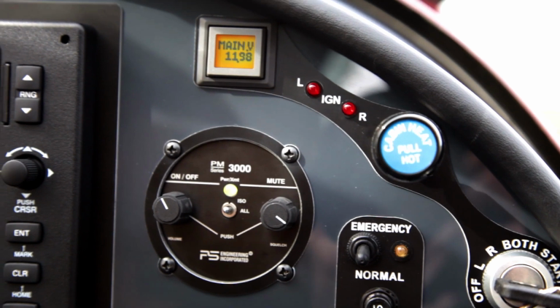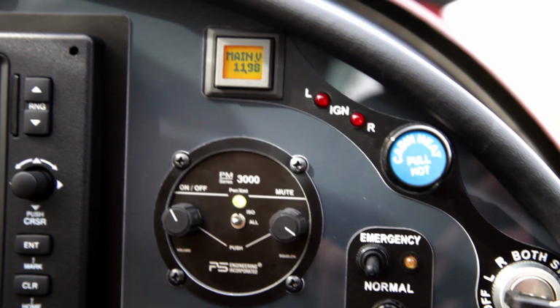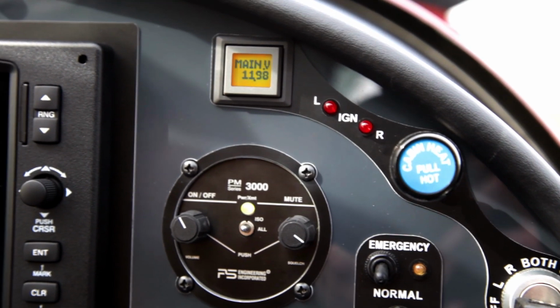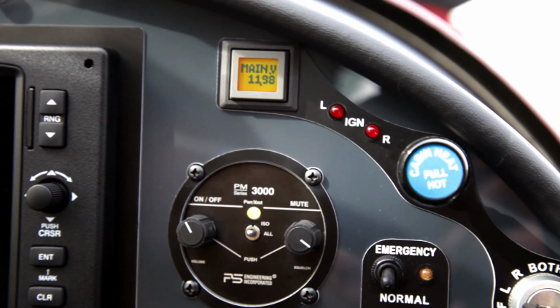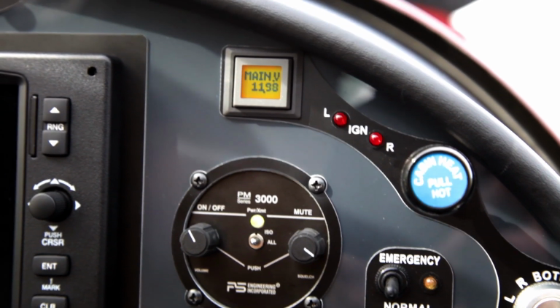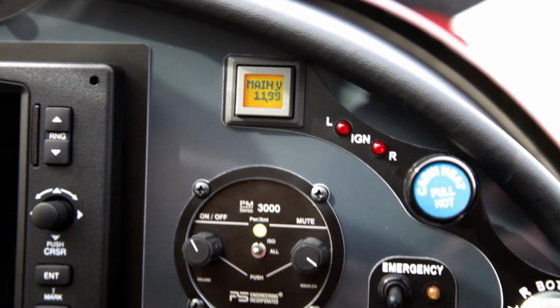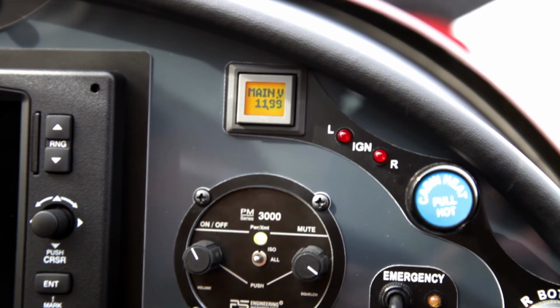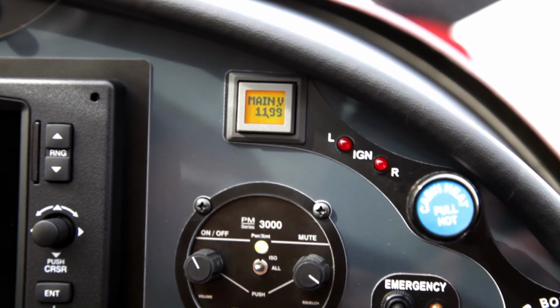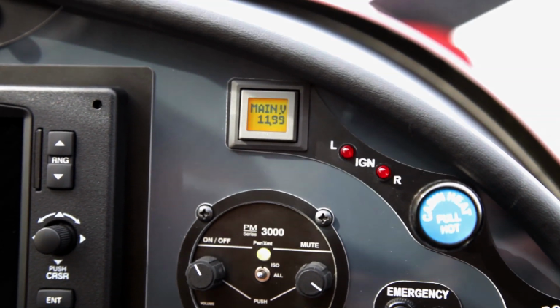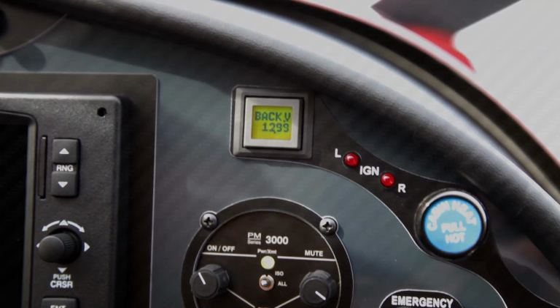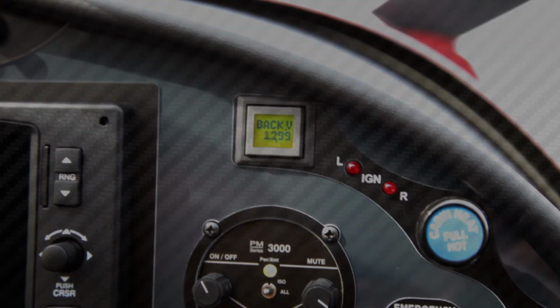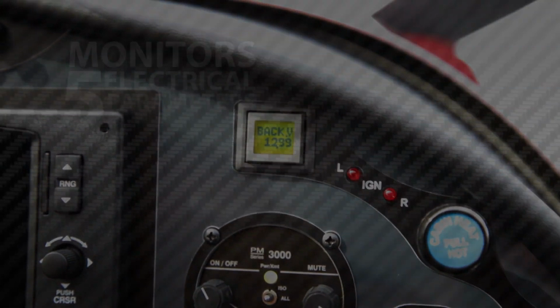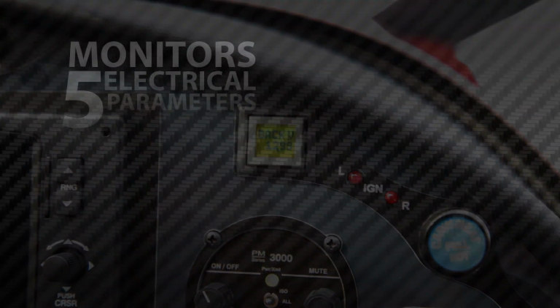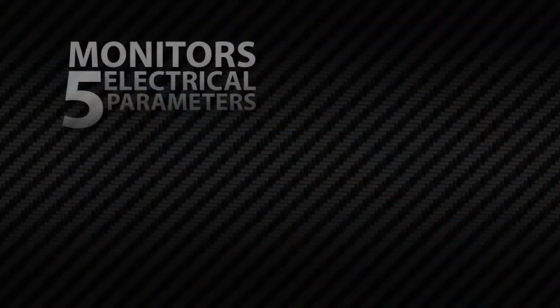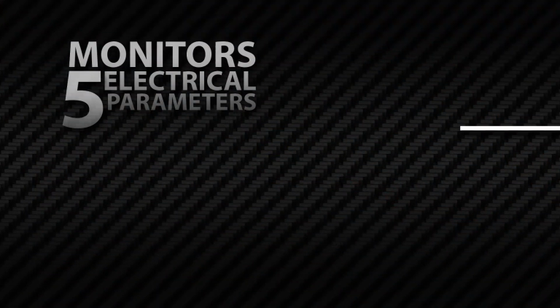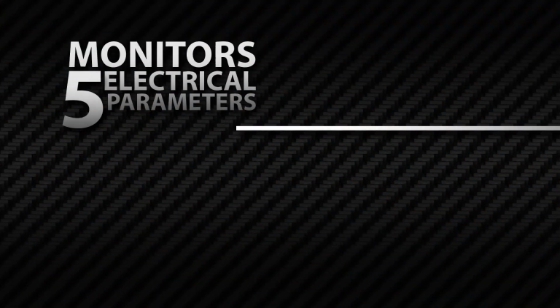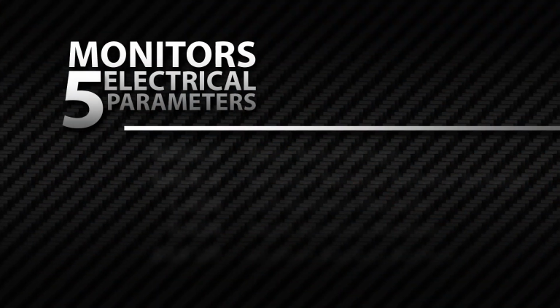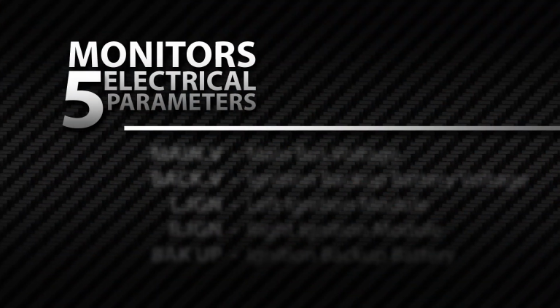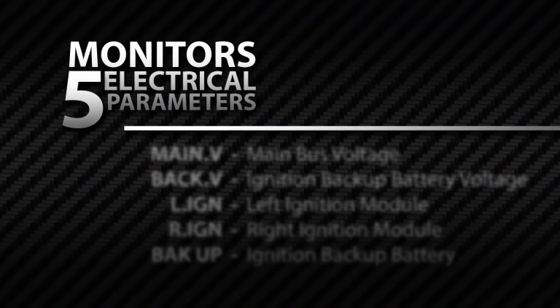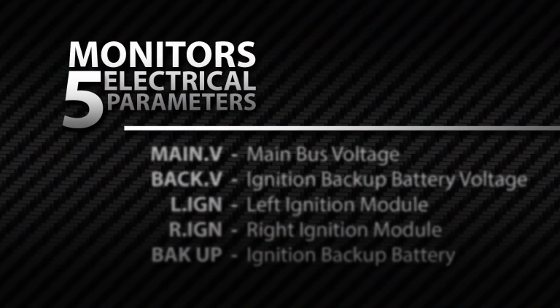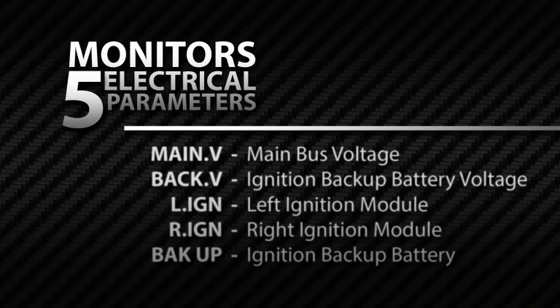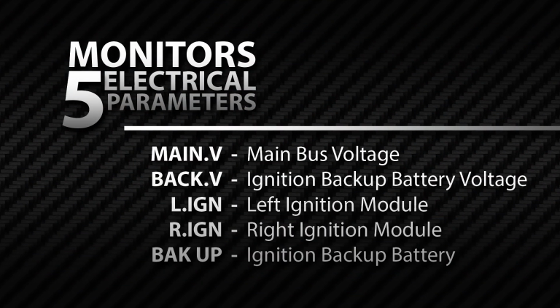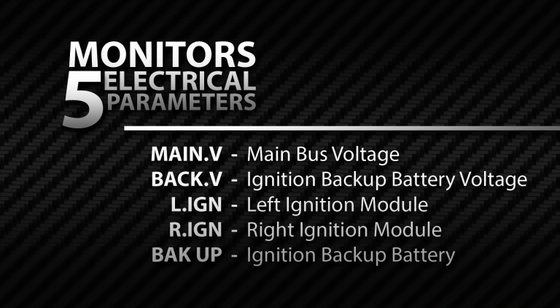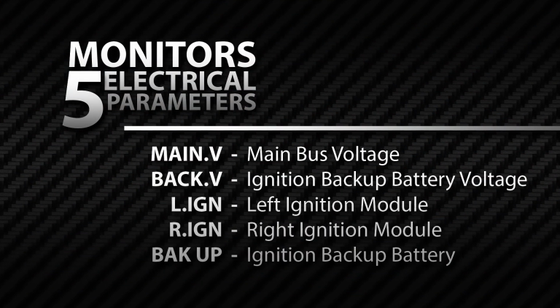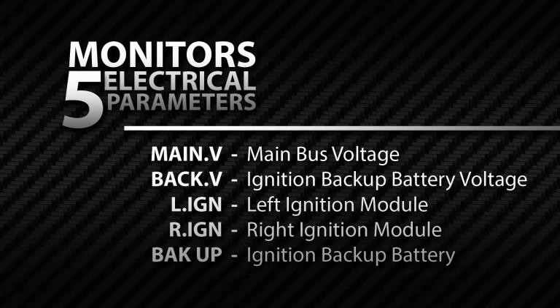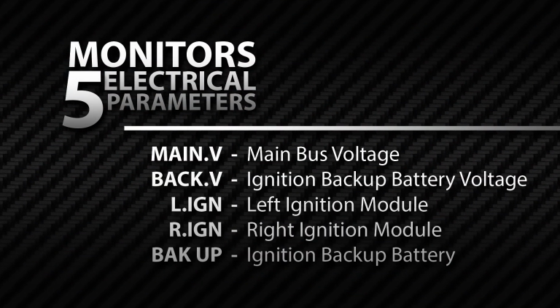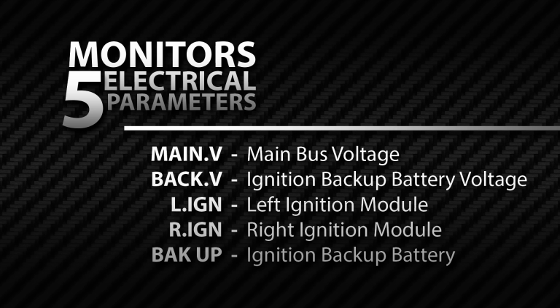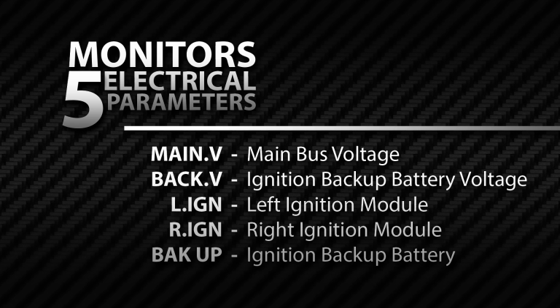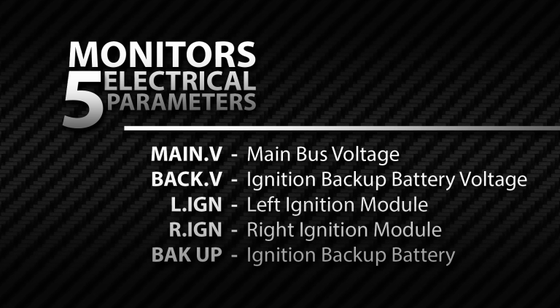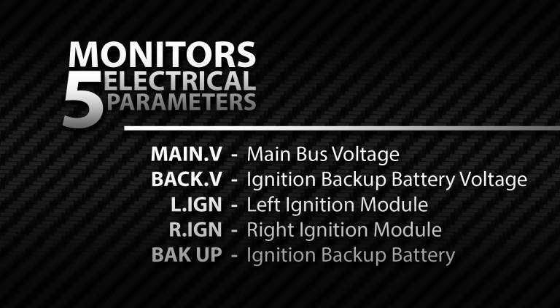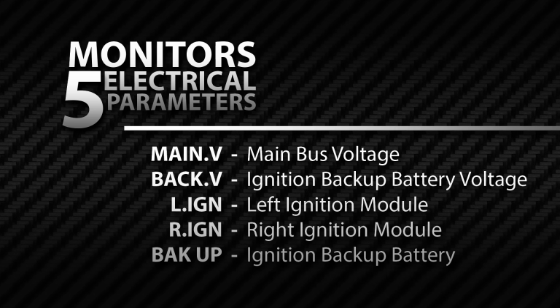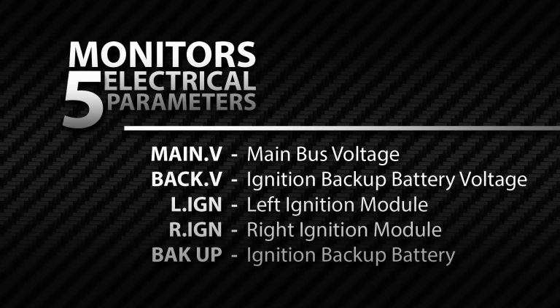The new Smart Monitor allows the pilot to quickly monitor five different parameters of the electrical and engine ignition systems.